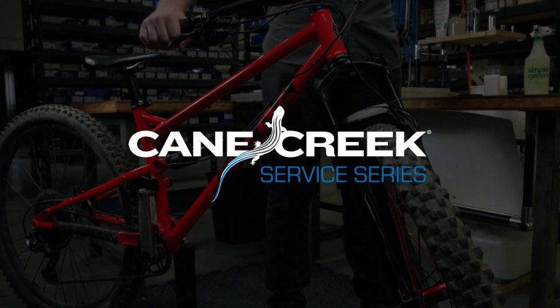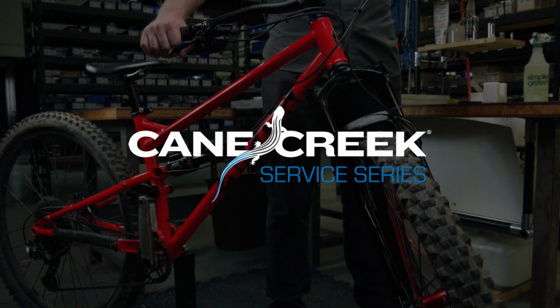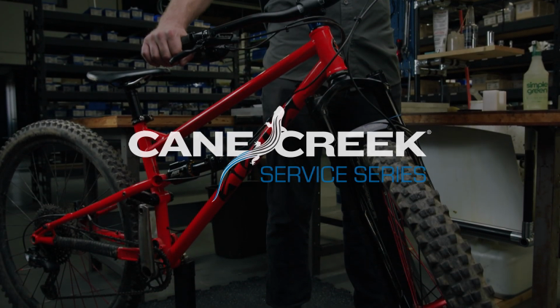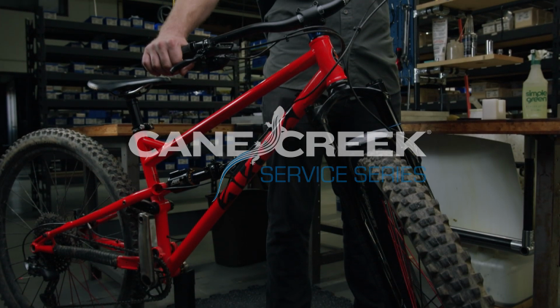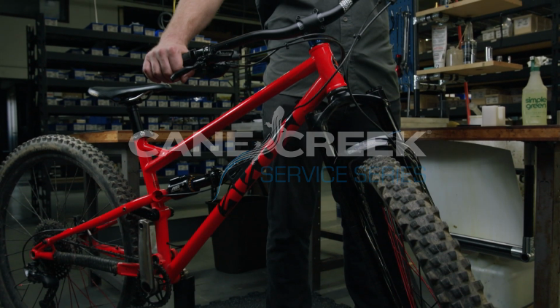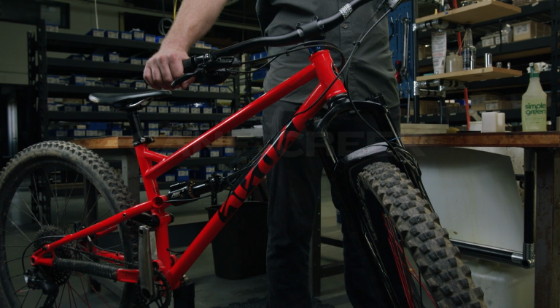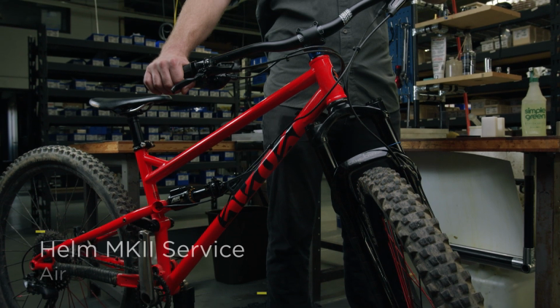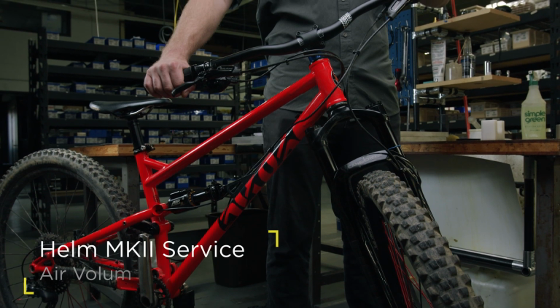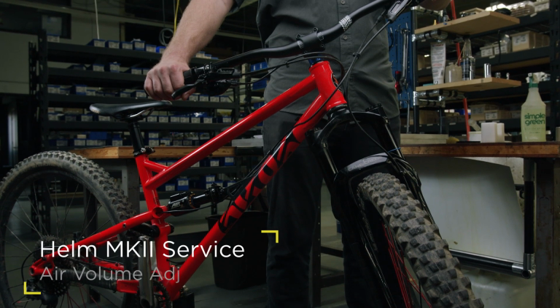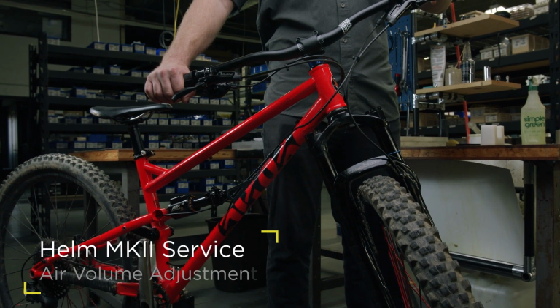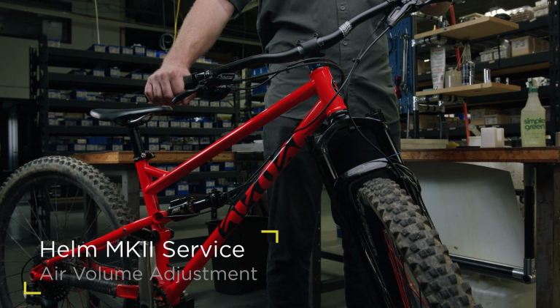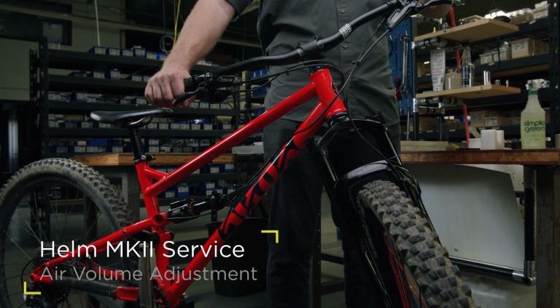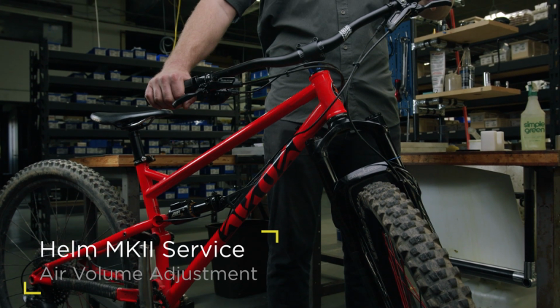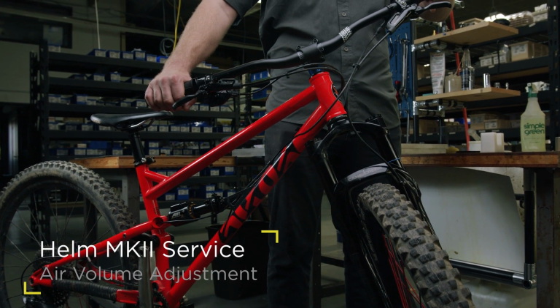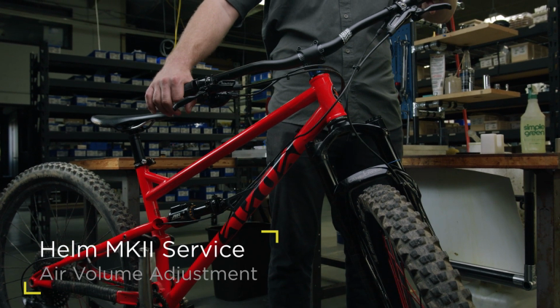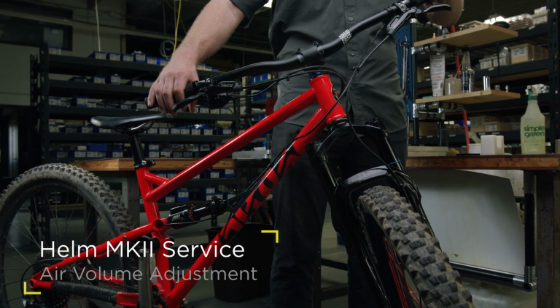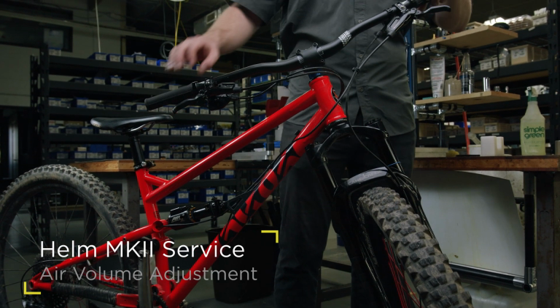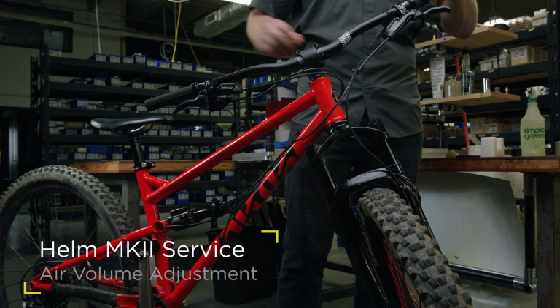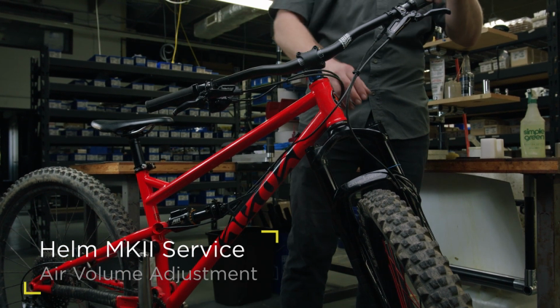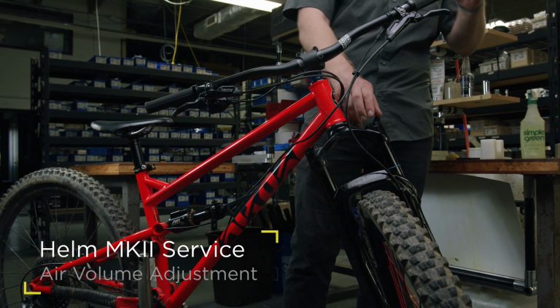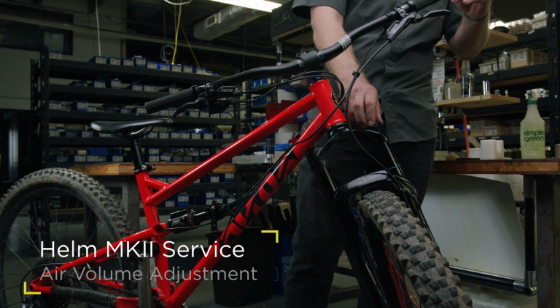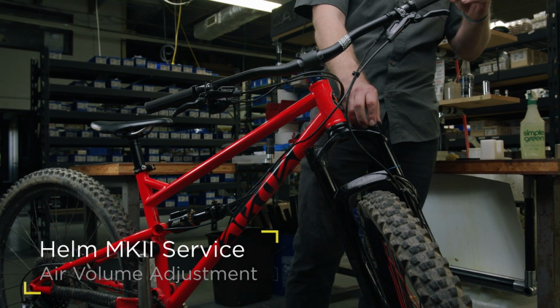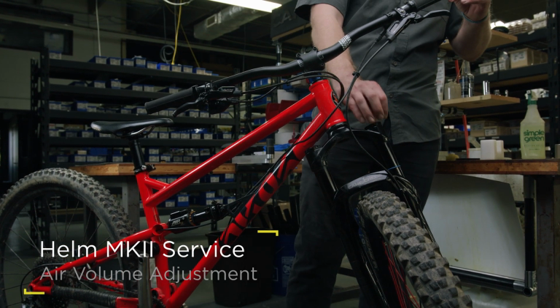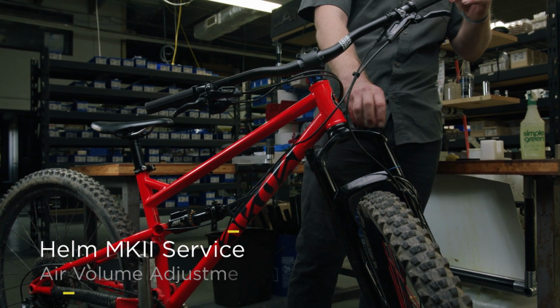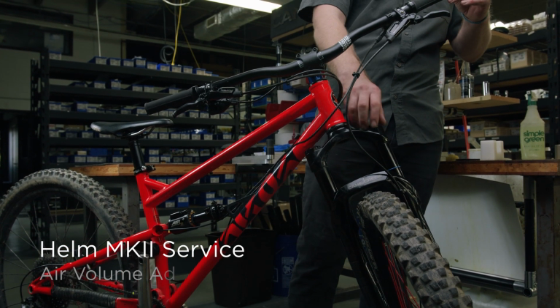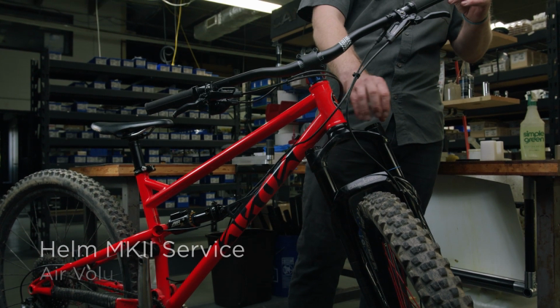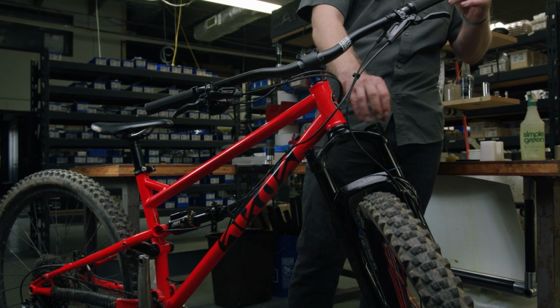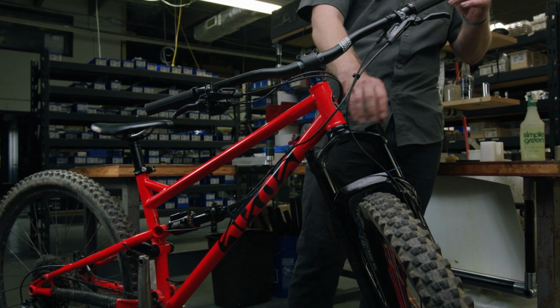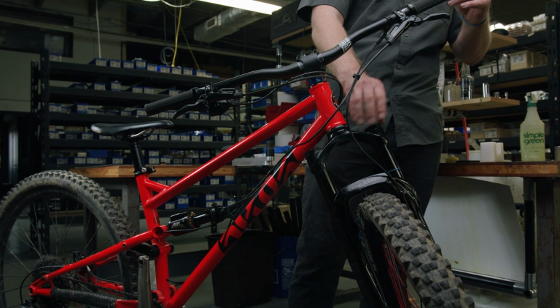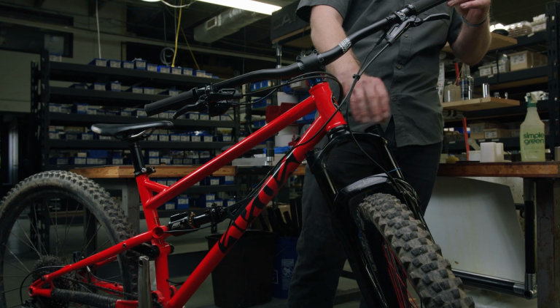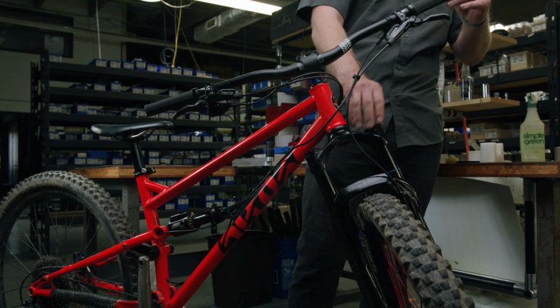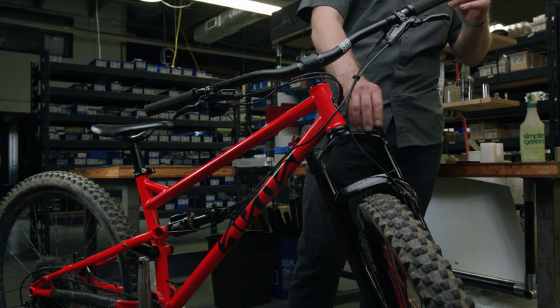In this video we will demonstrate how to properly perform an air volume adjustment on a Helm Air Mark II front fork.